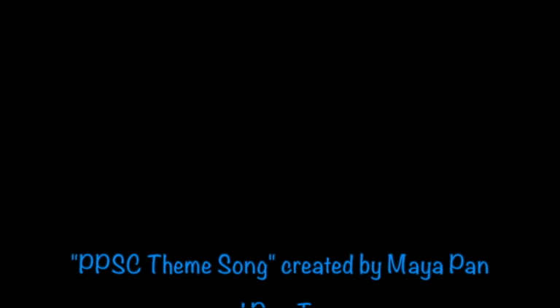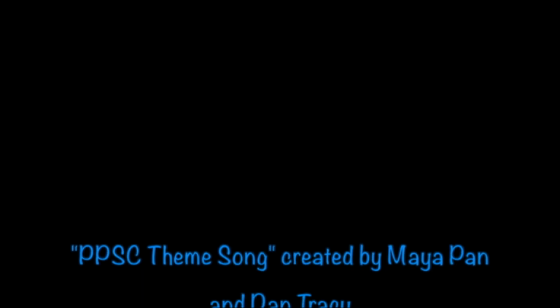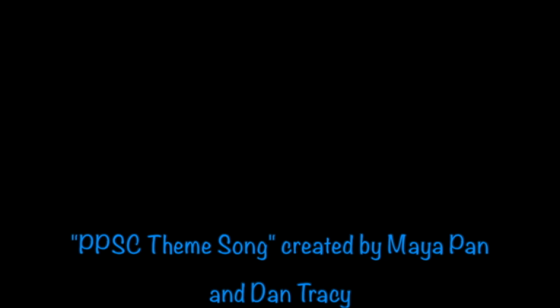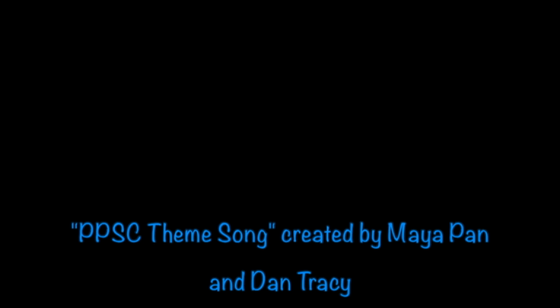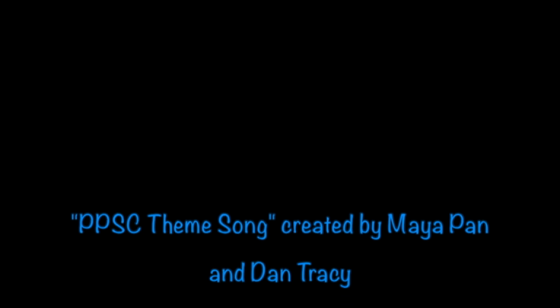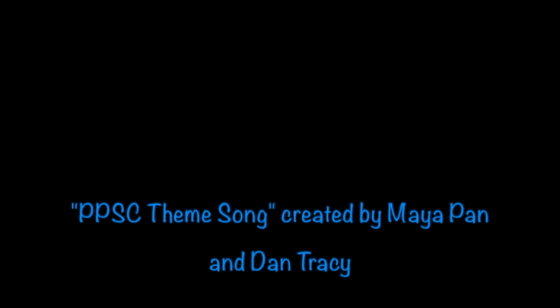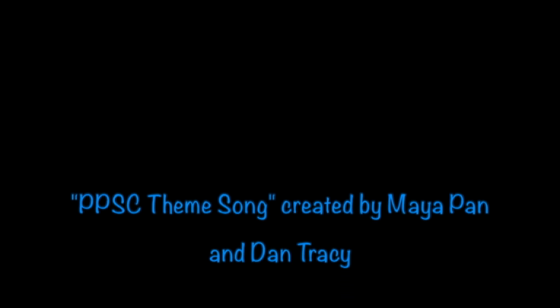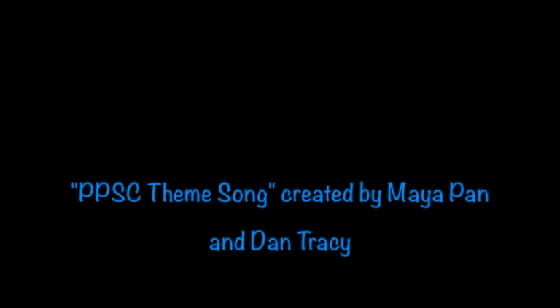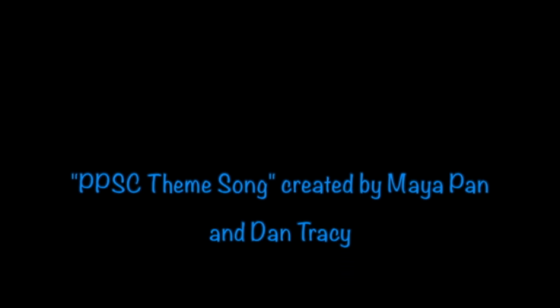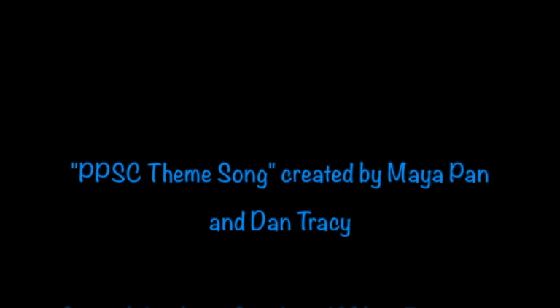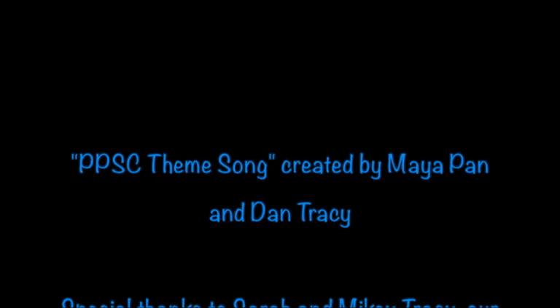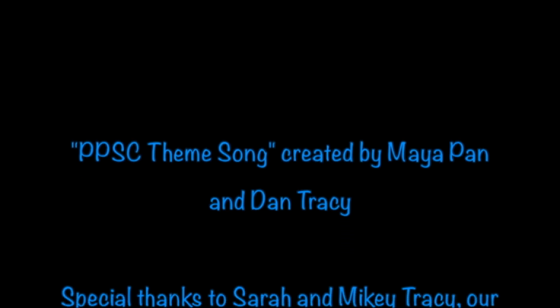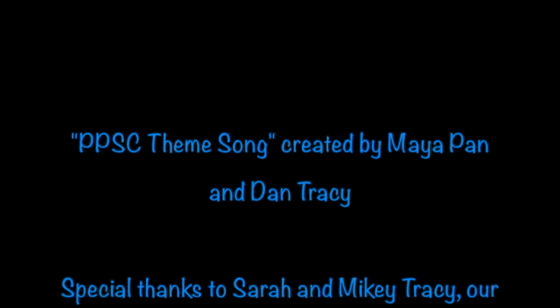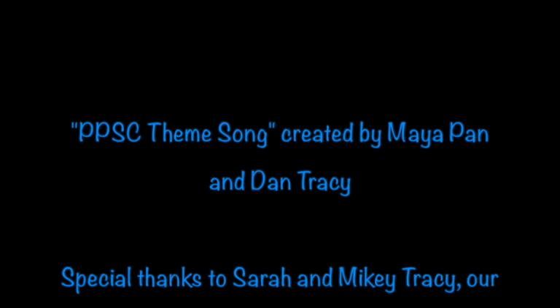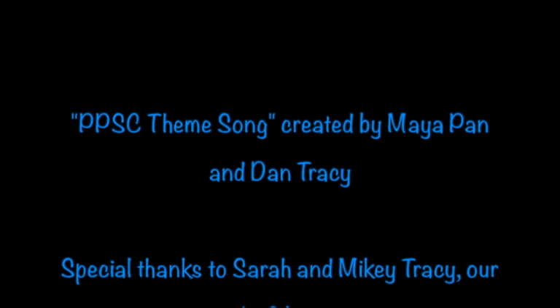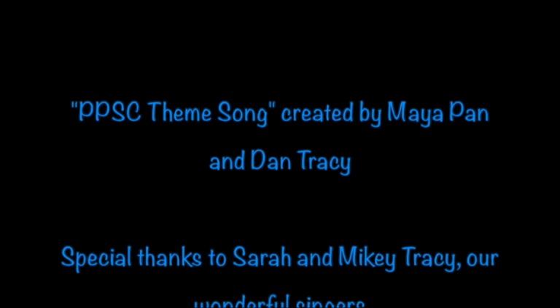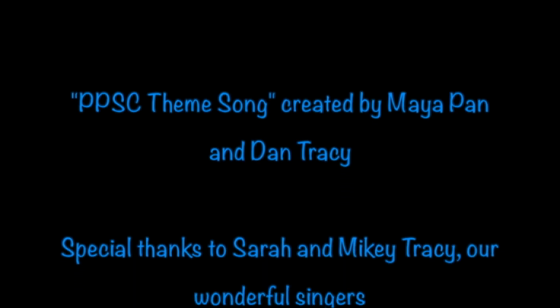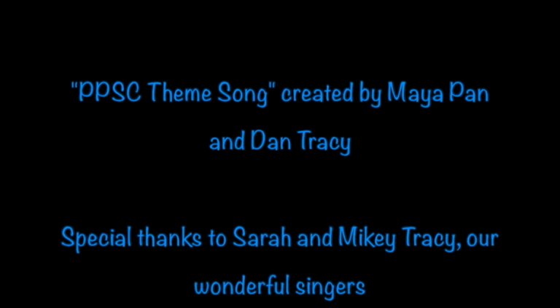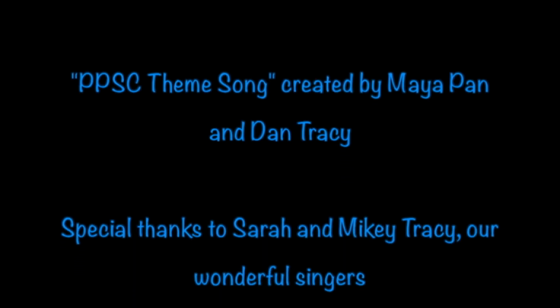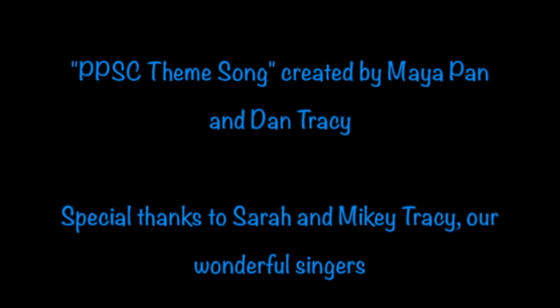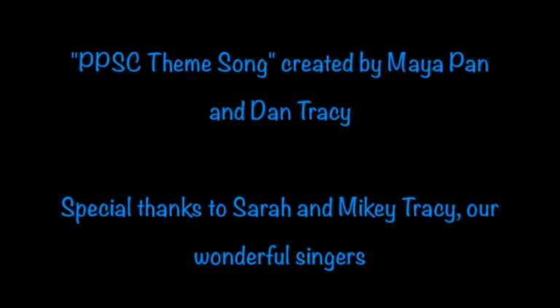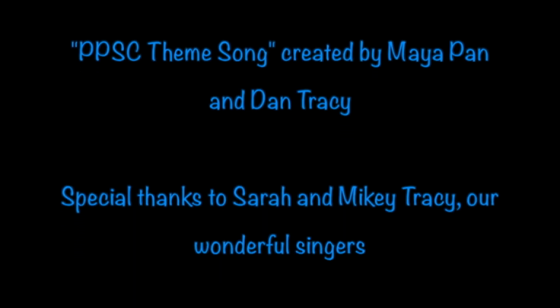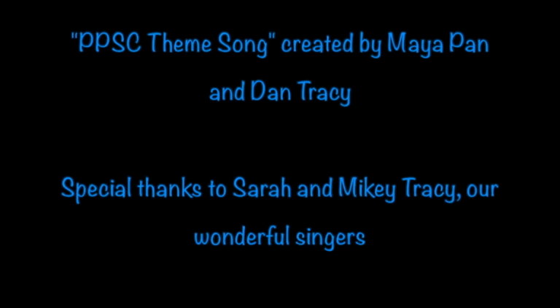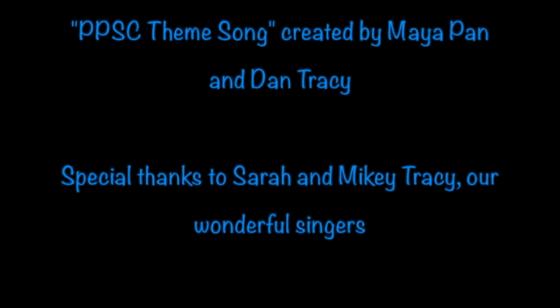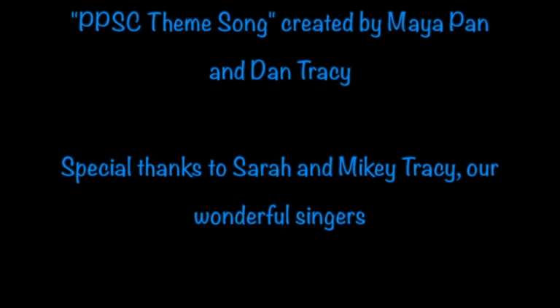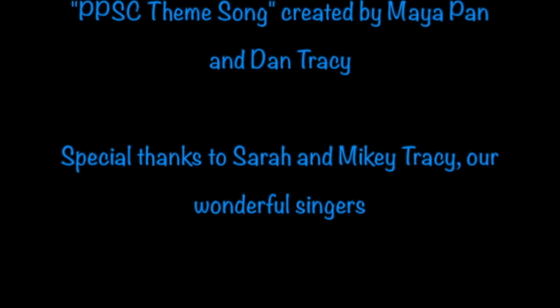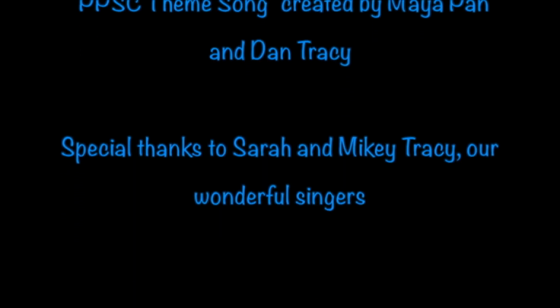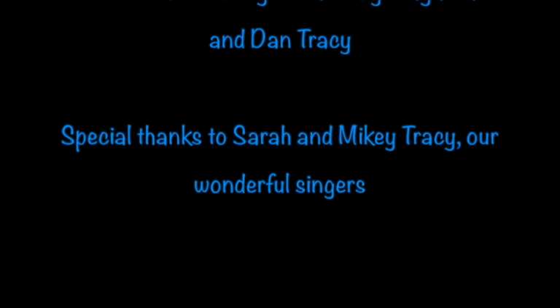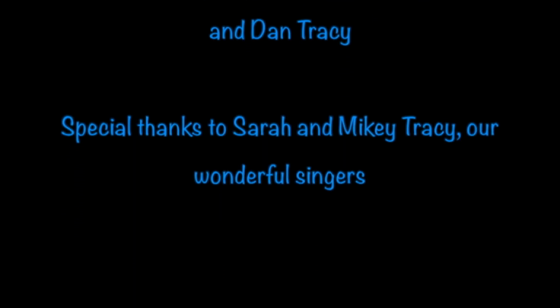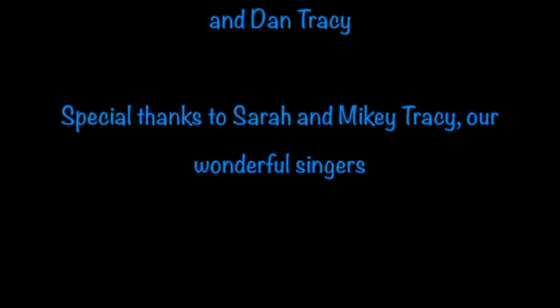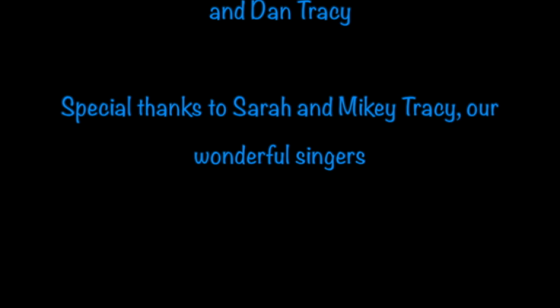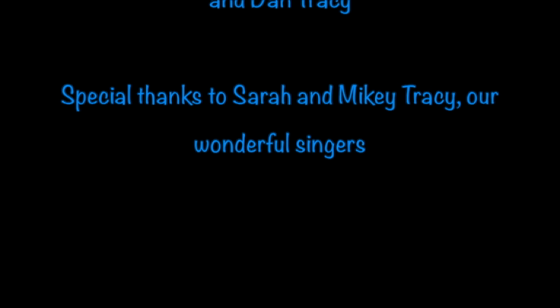PPSC, we're a family. PPSC, that's where I want to be.